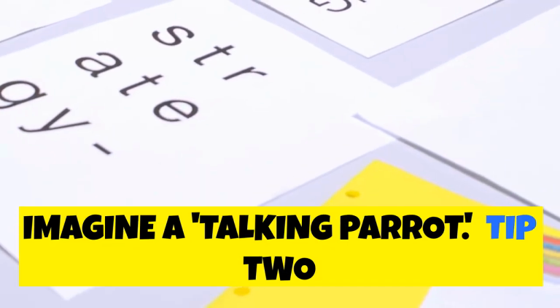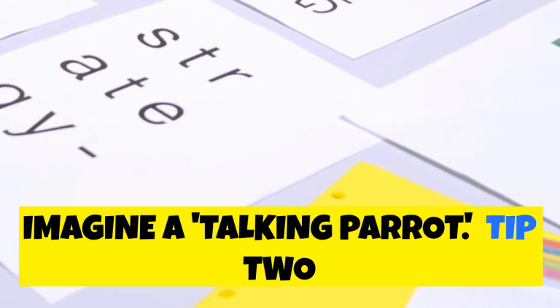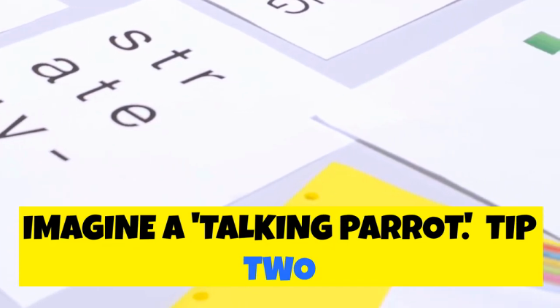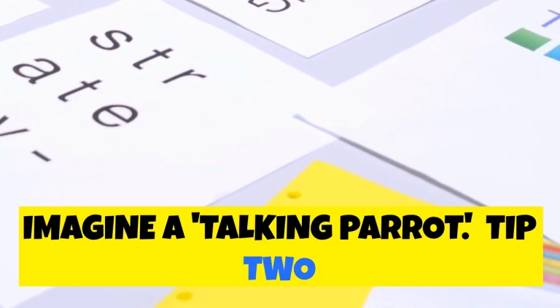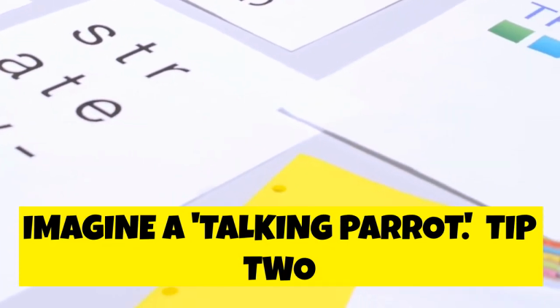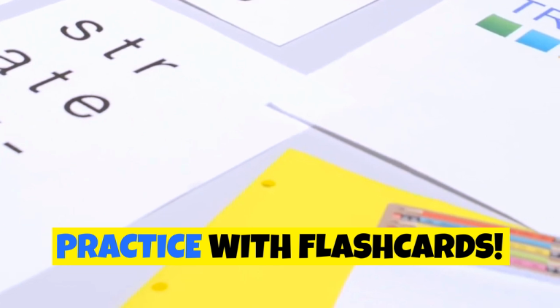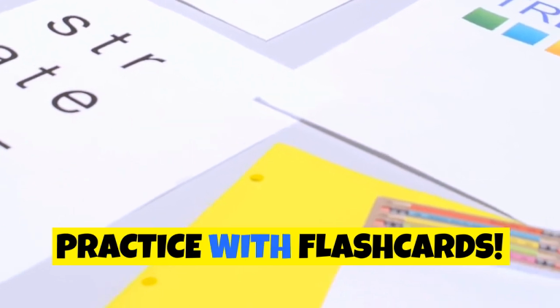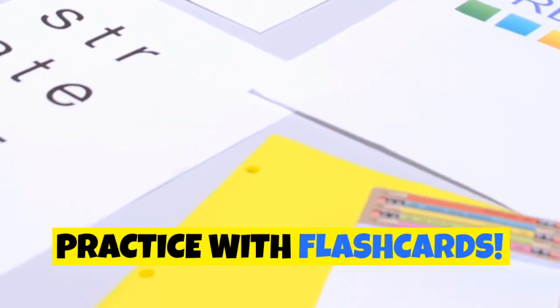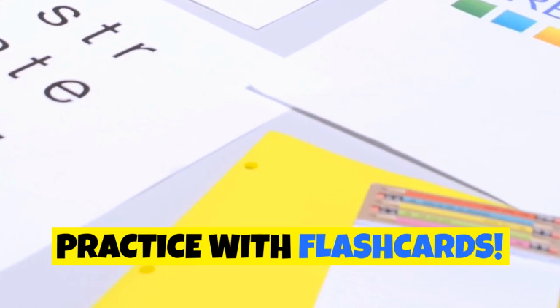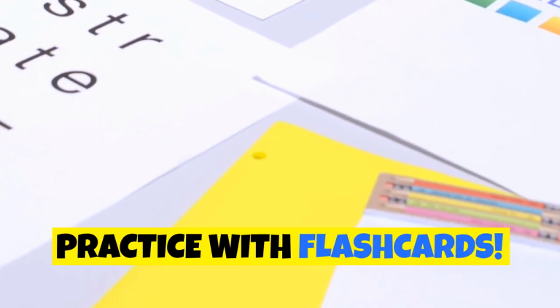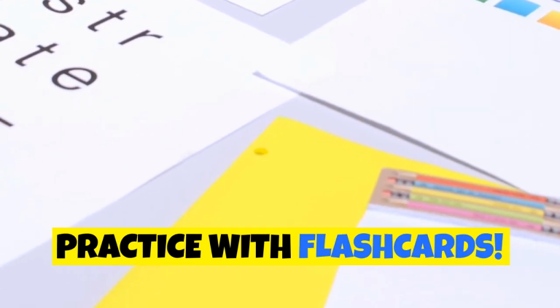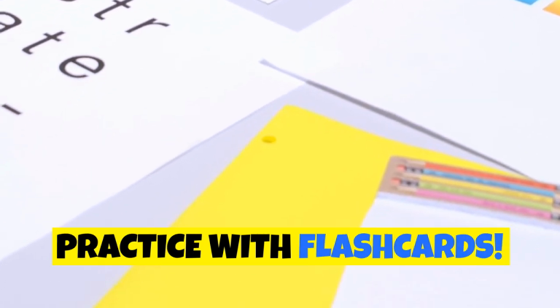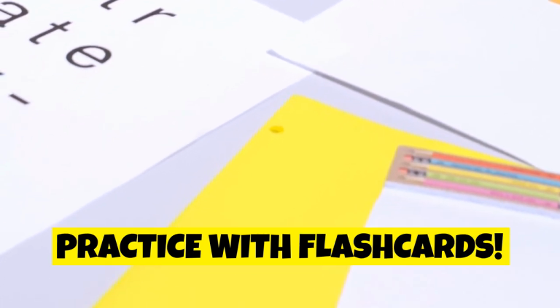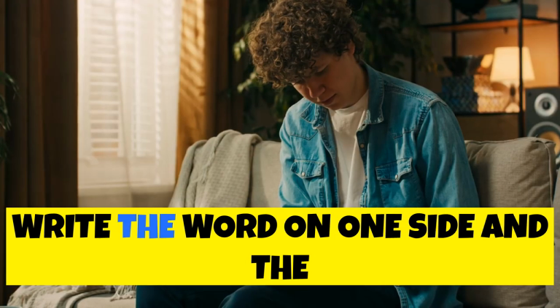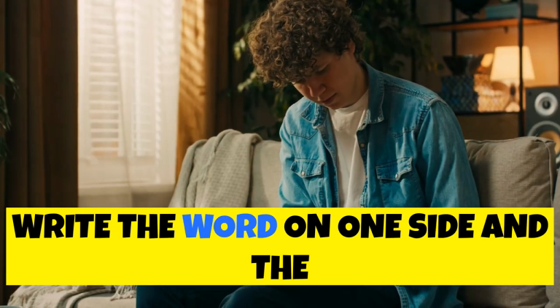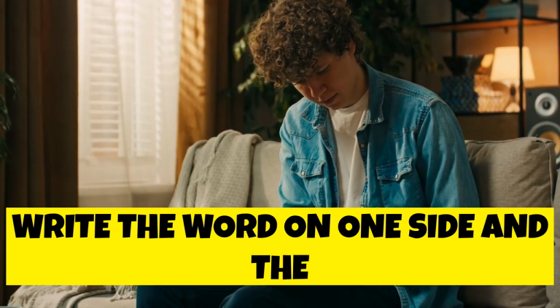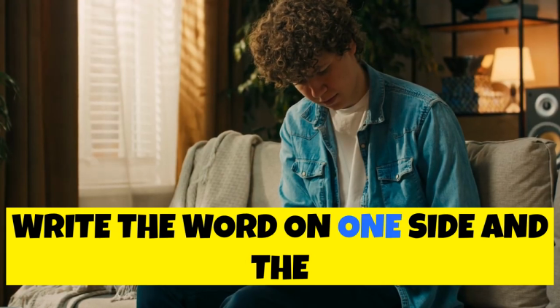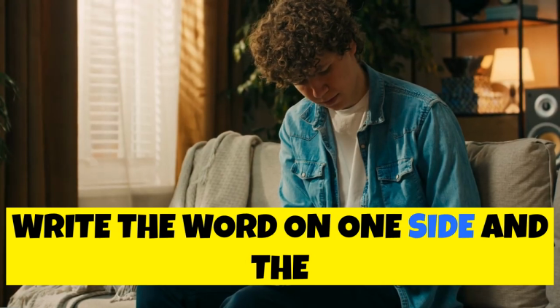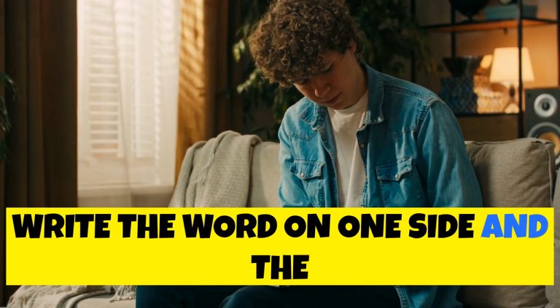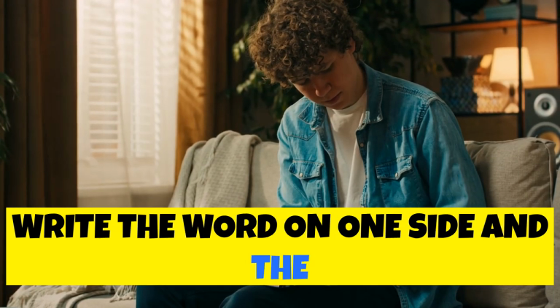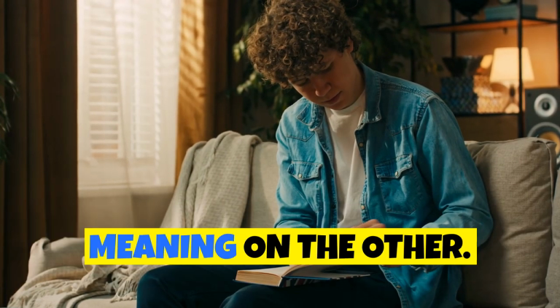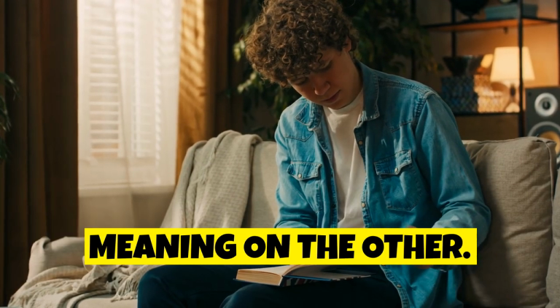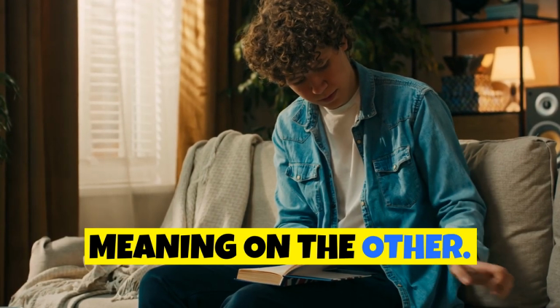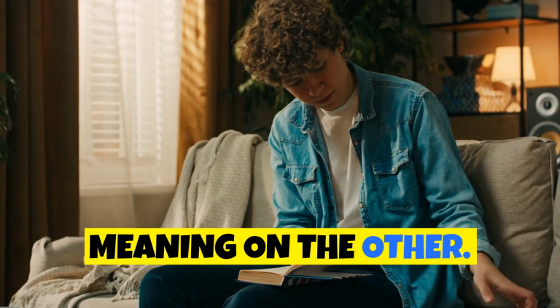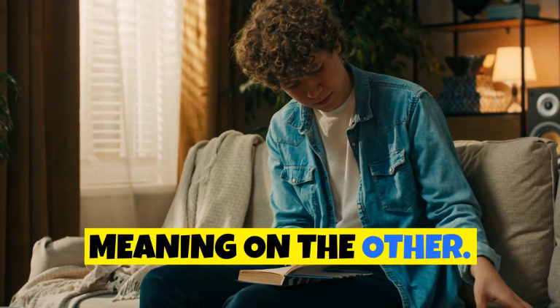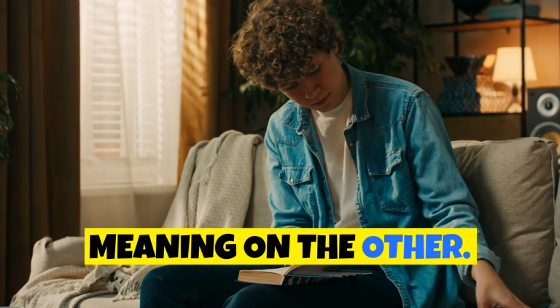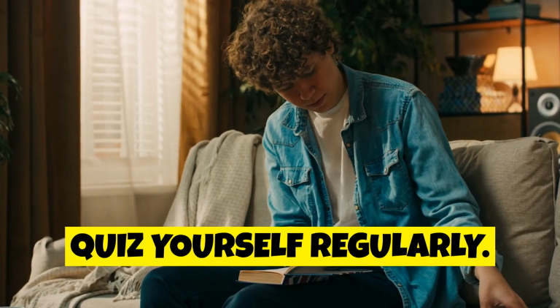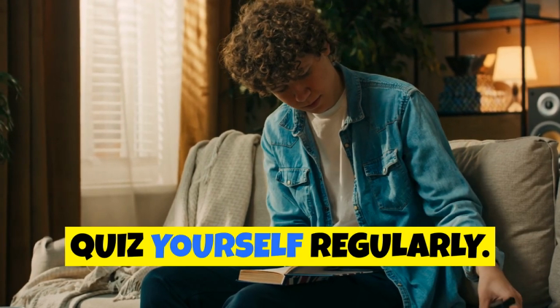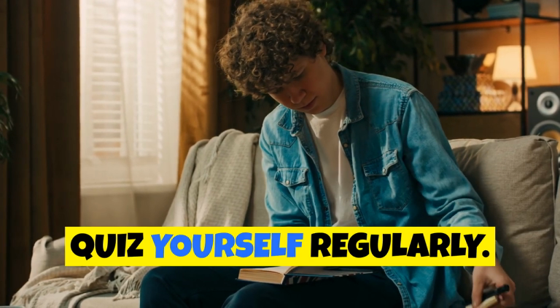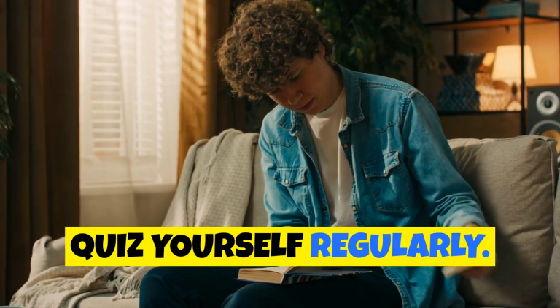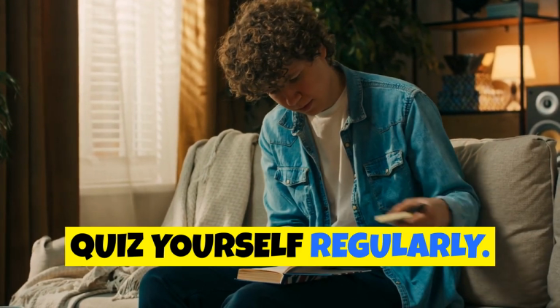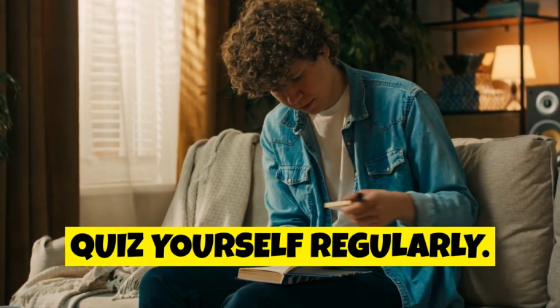Tip 2: Practice with flashcards. Write the word on one side and the meaning on the other. Quiz yourself regularly.